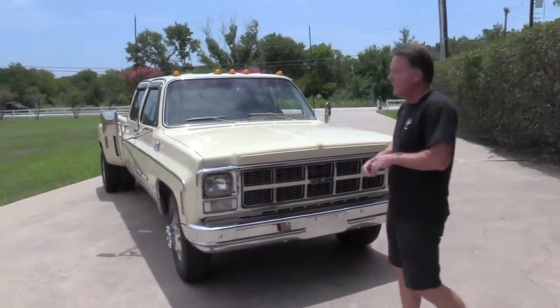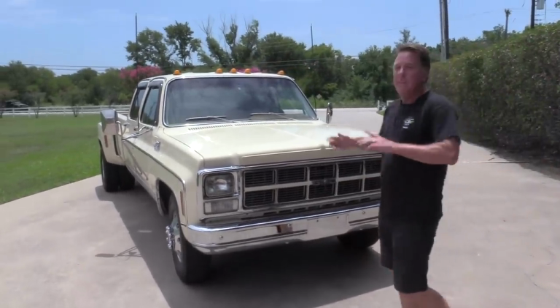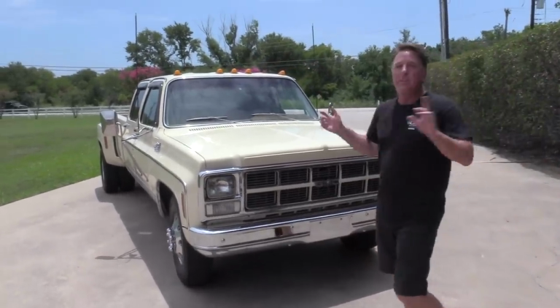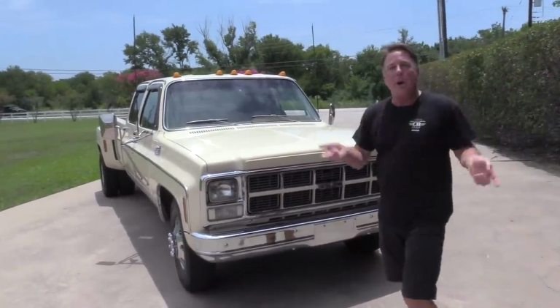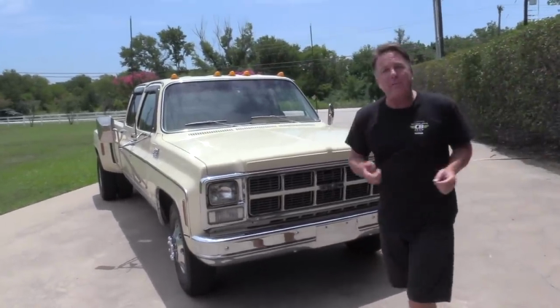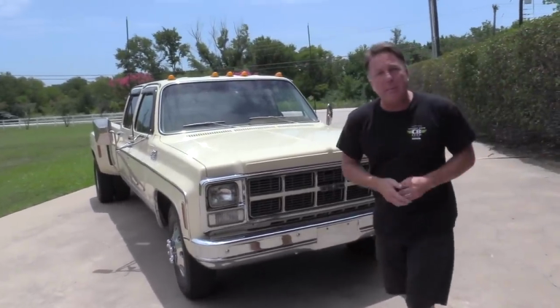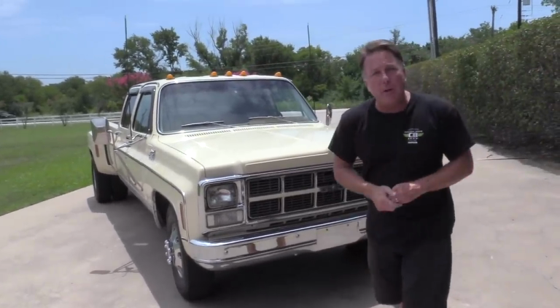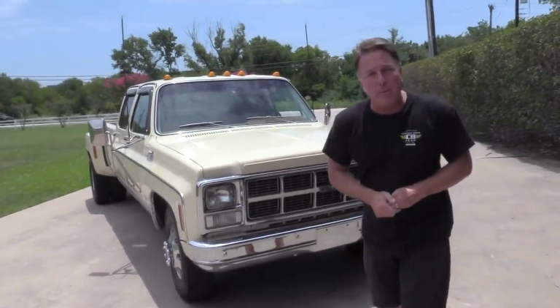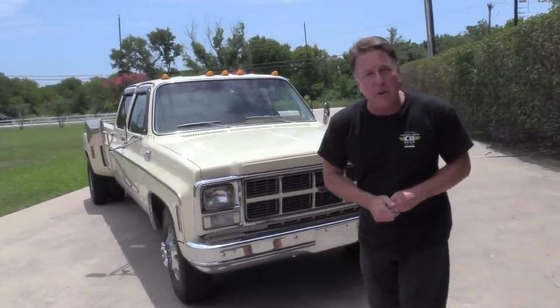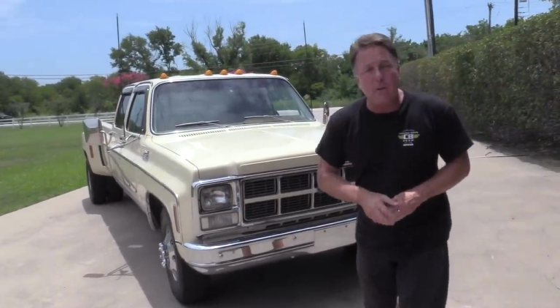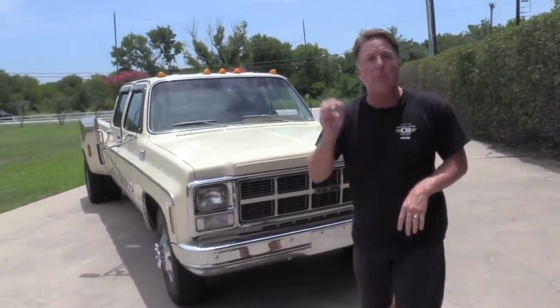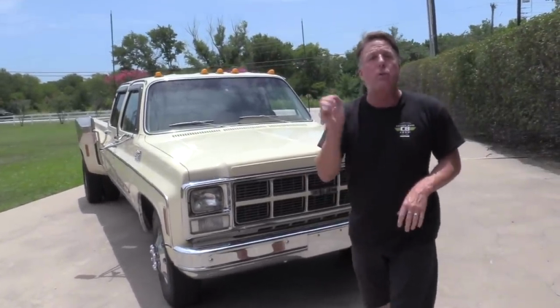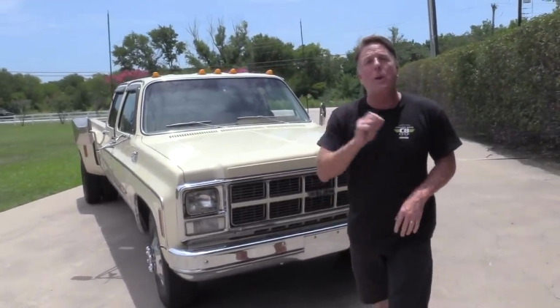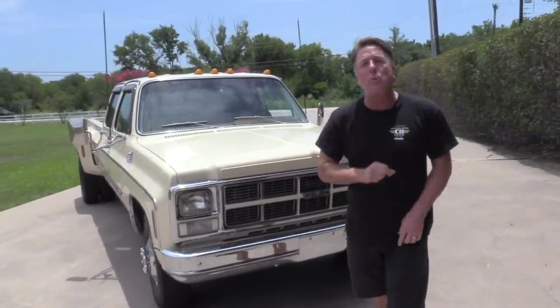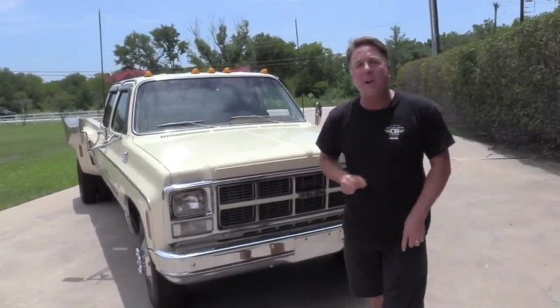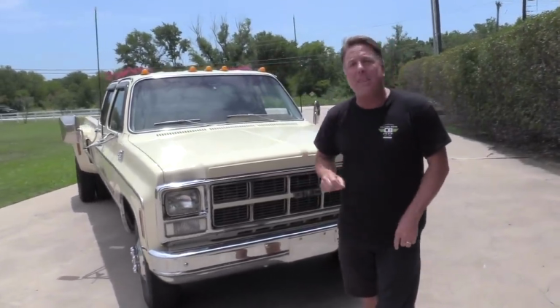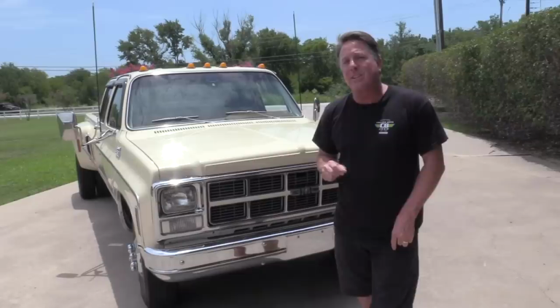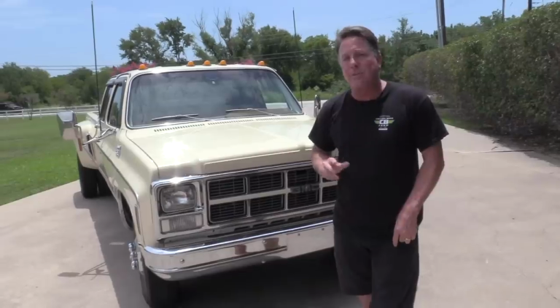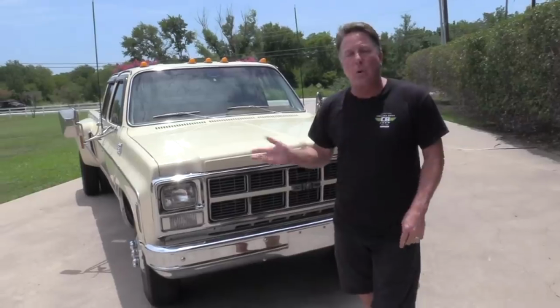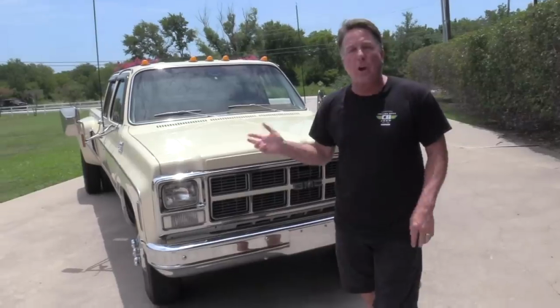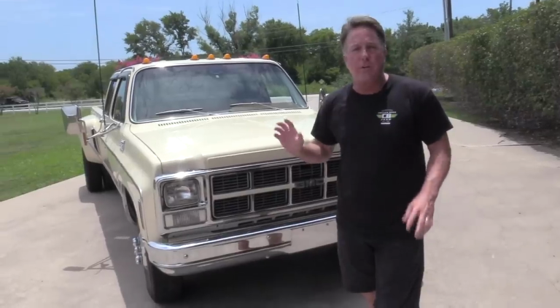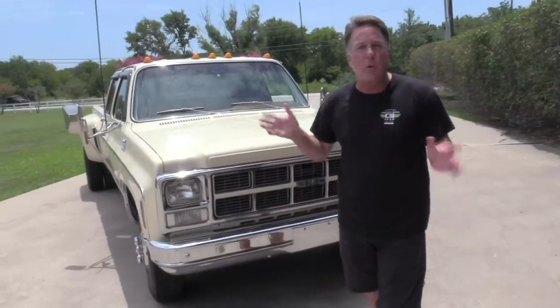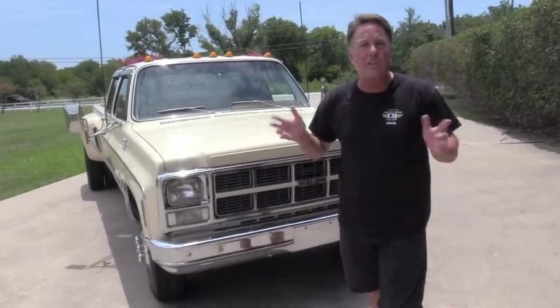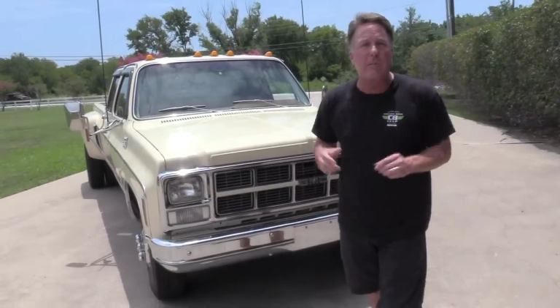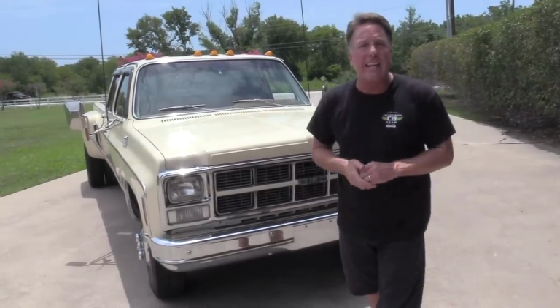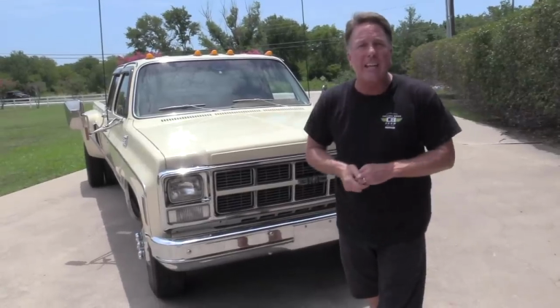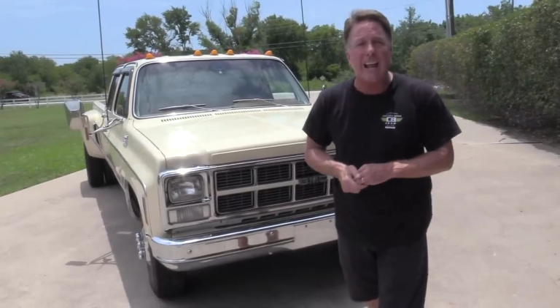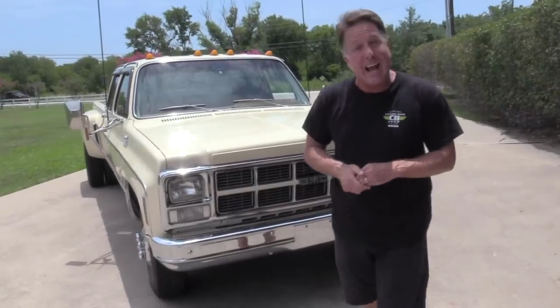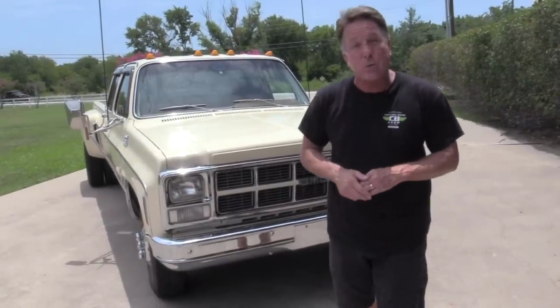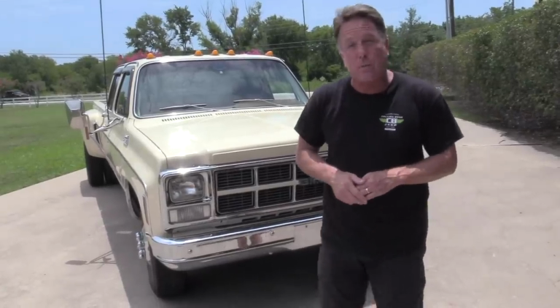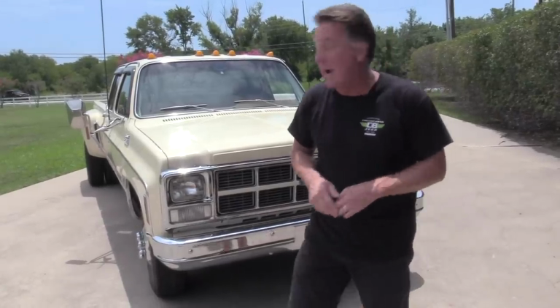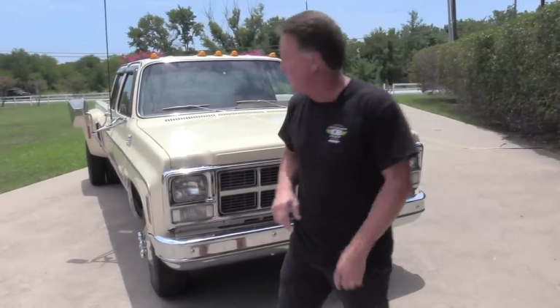This is one family owned from new, with 21,440-something actual miles.